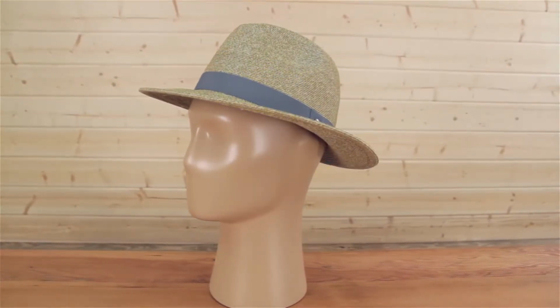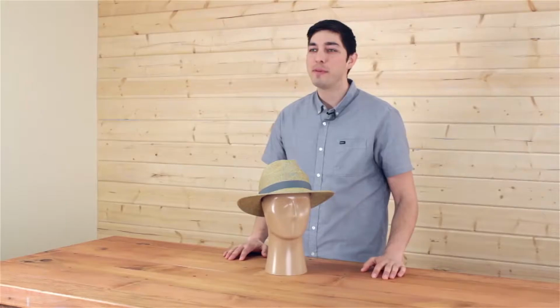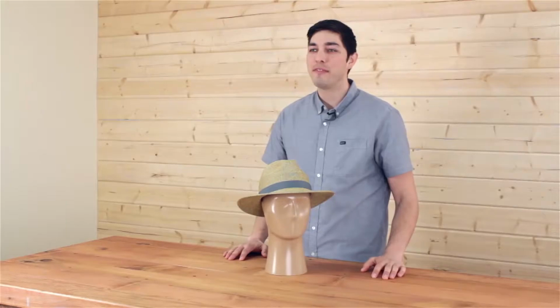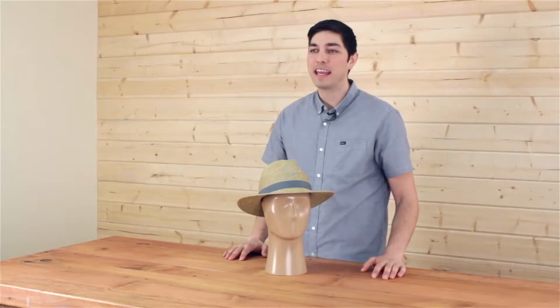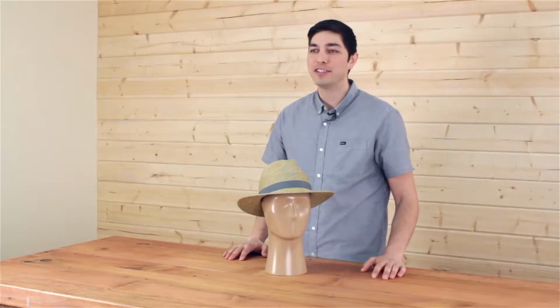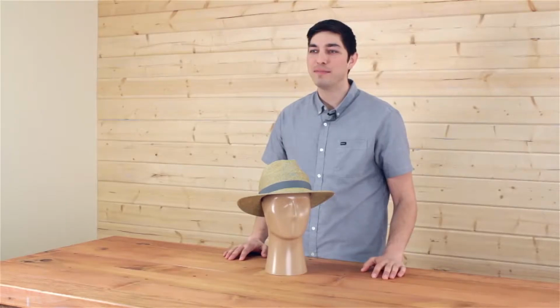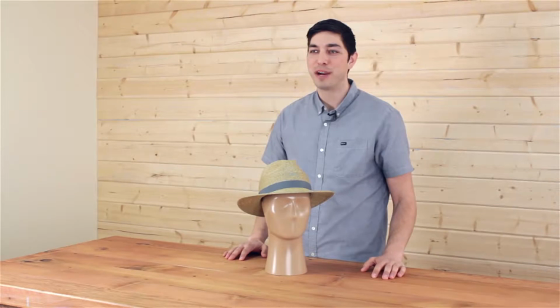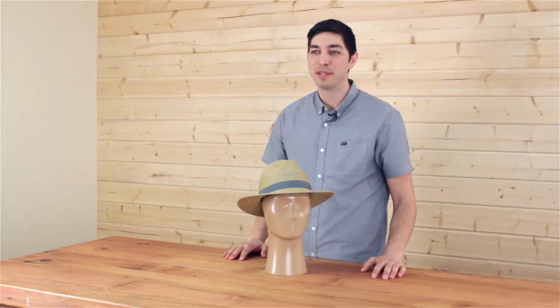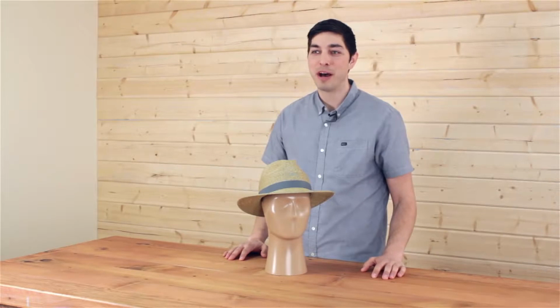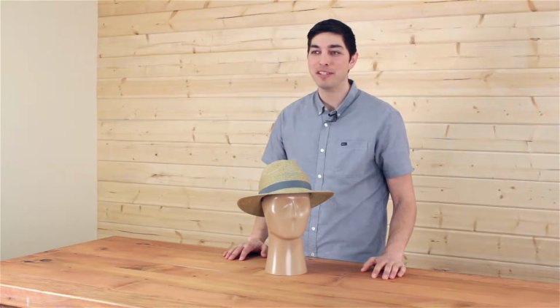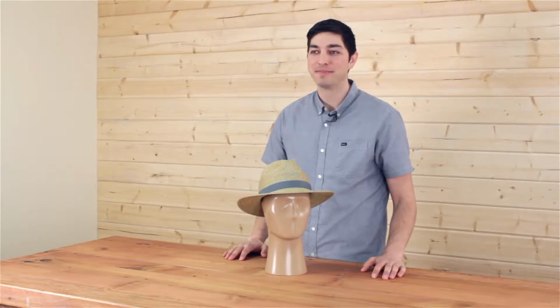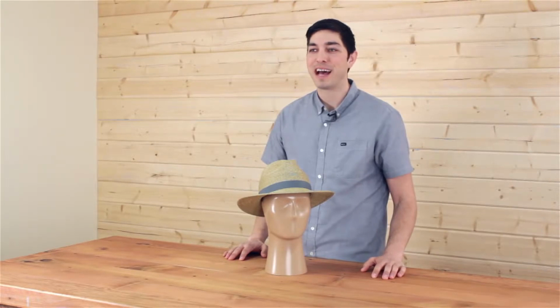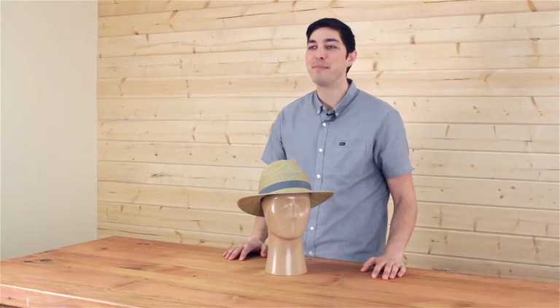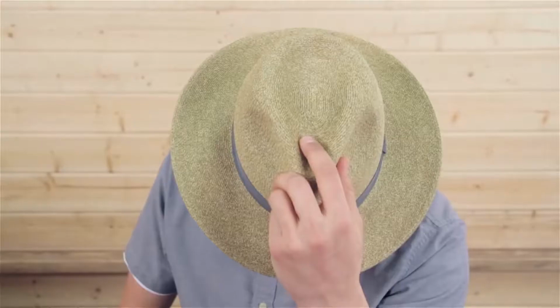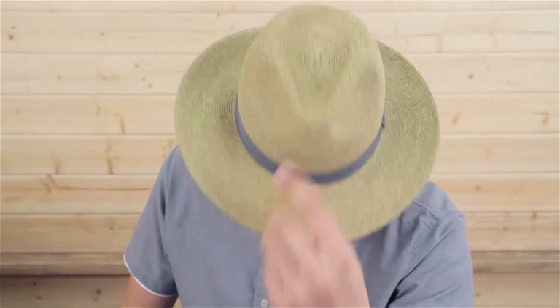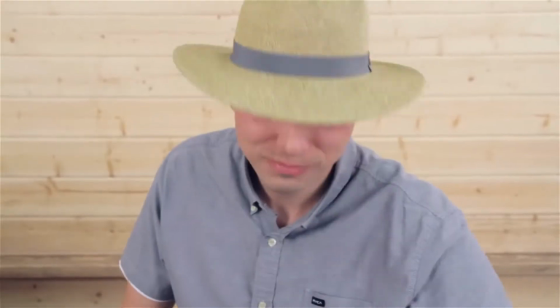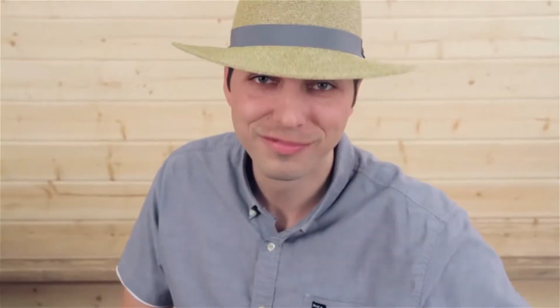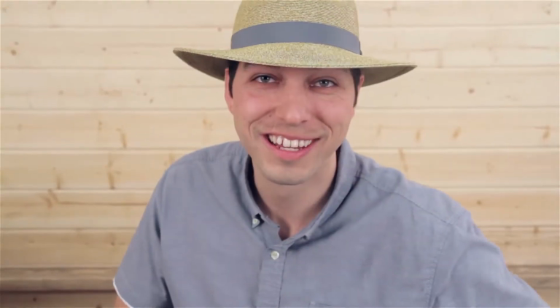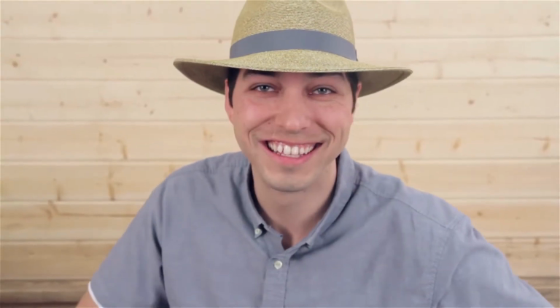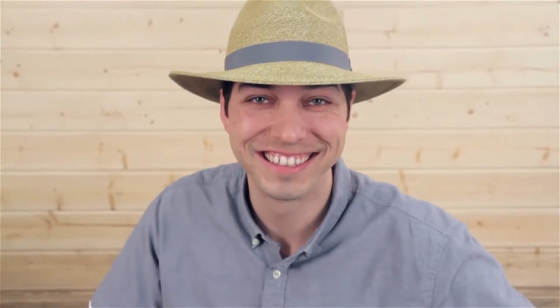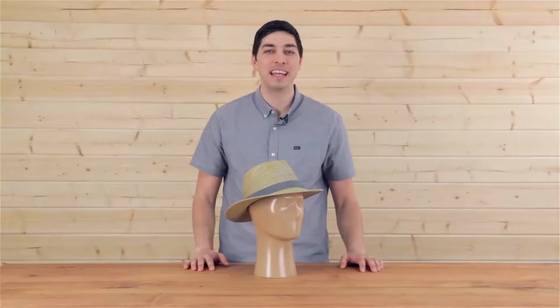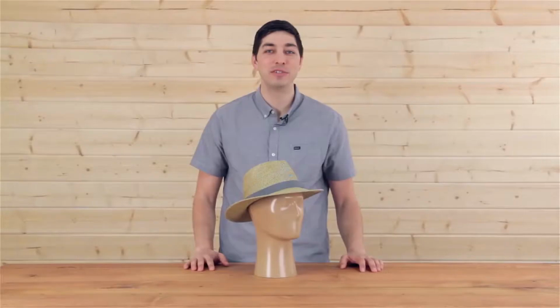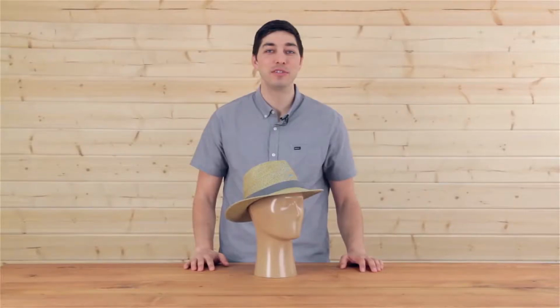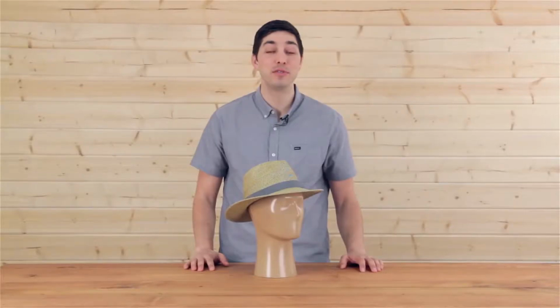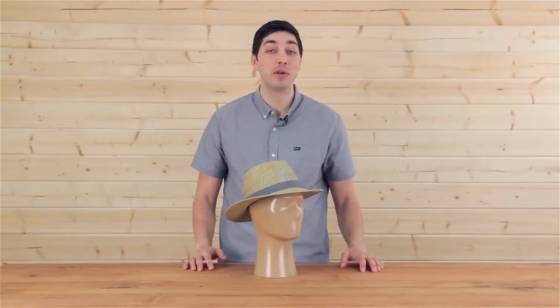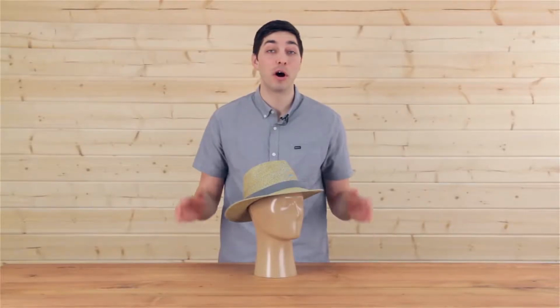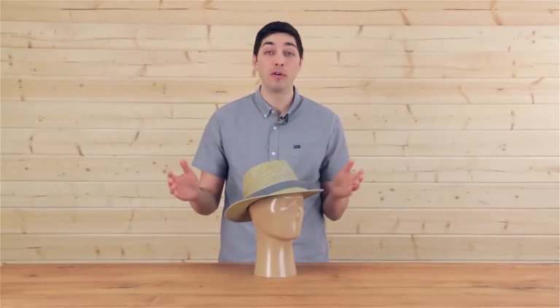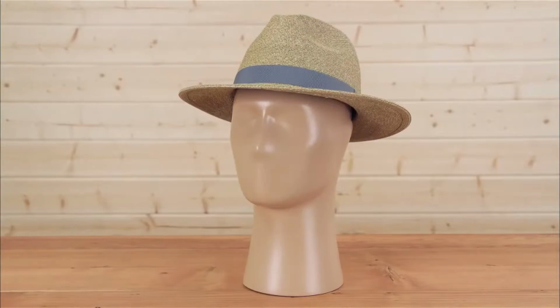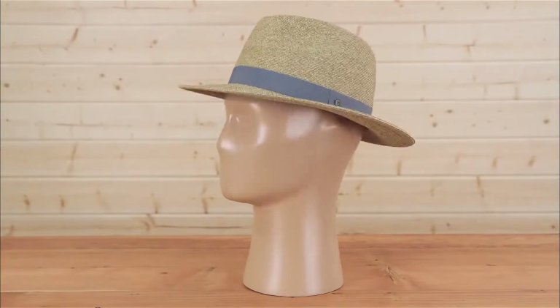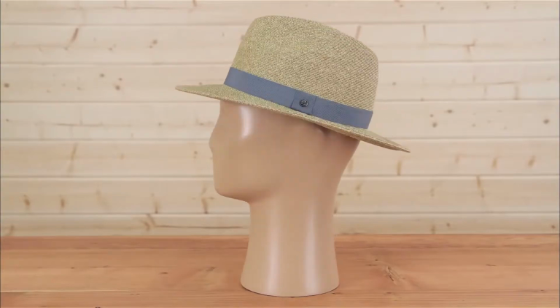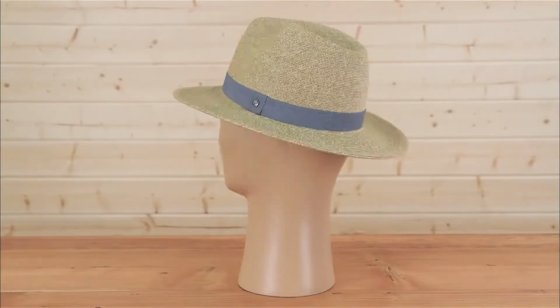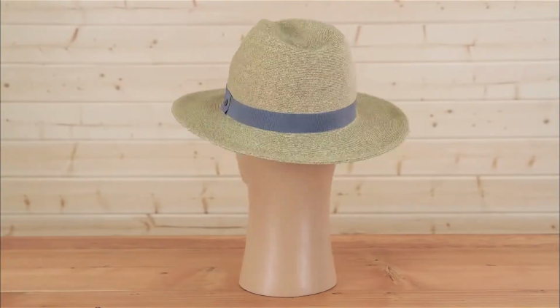Dreaming of a vacation? Perhaps the Bahamas? Hi, I'm Meadow with Sunday Afternoons, and today I'm going to introduce you to our all-new Bahama hat.